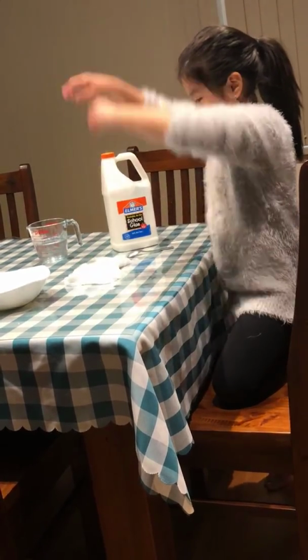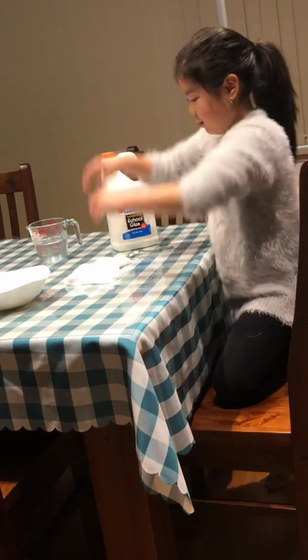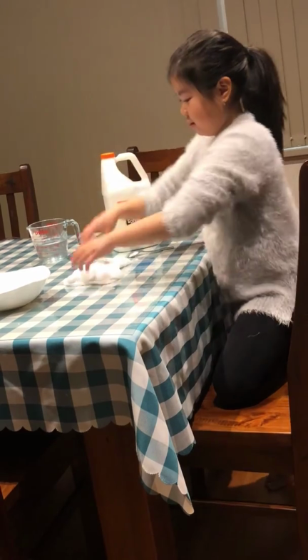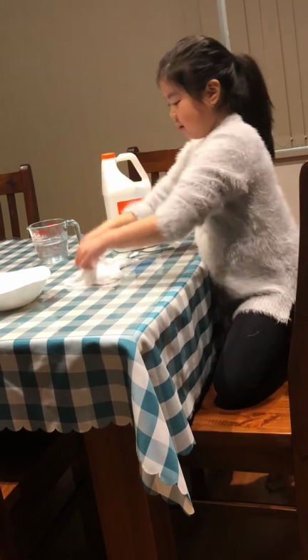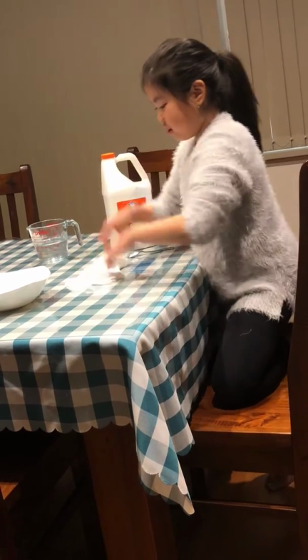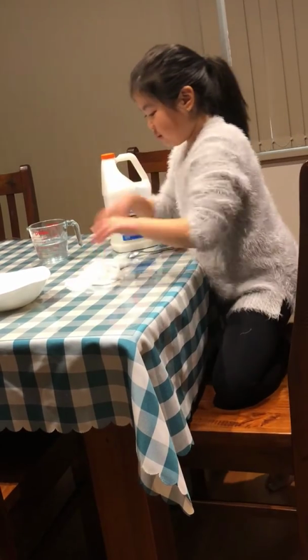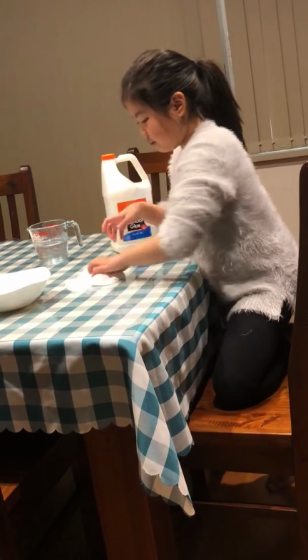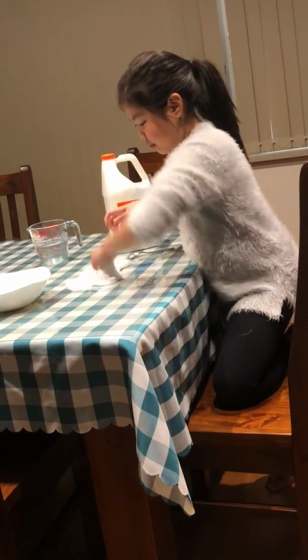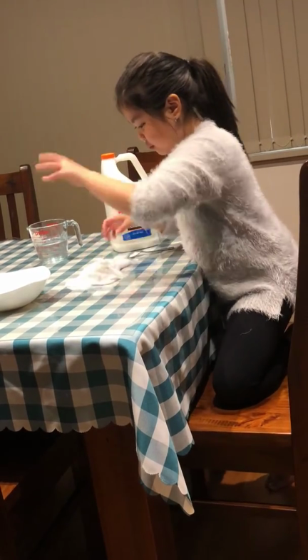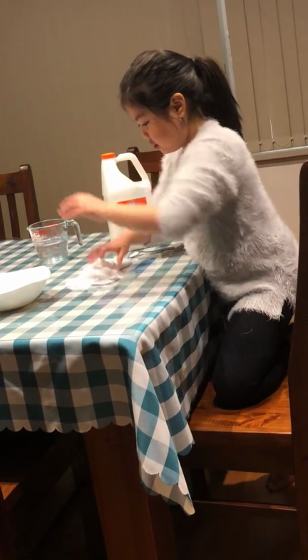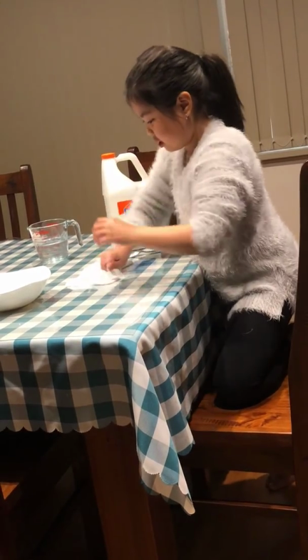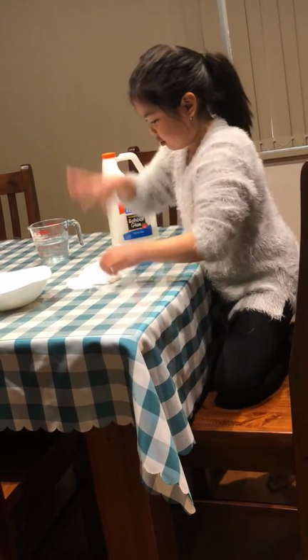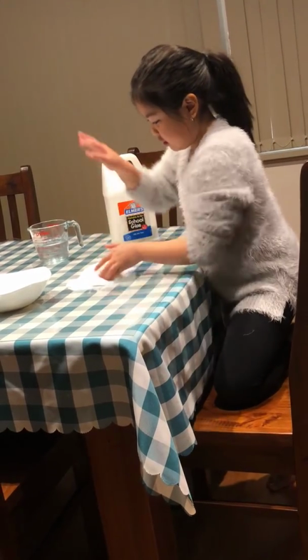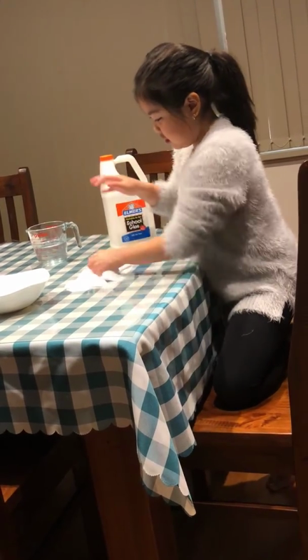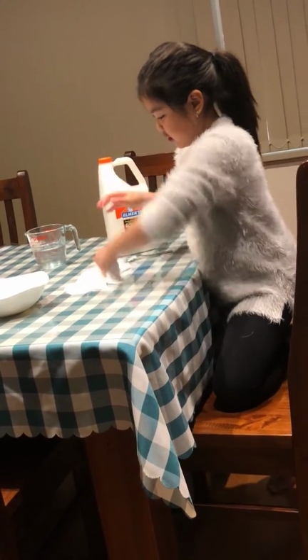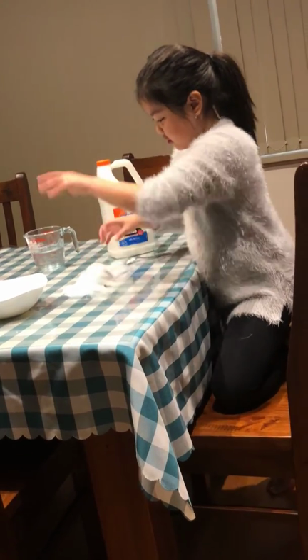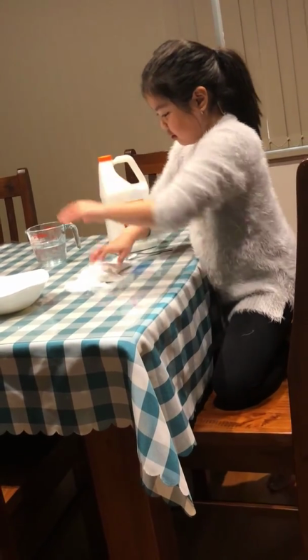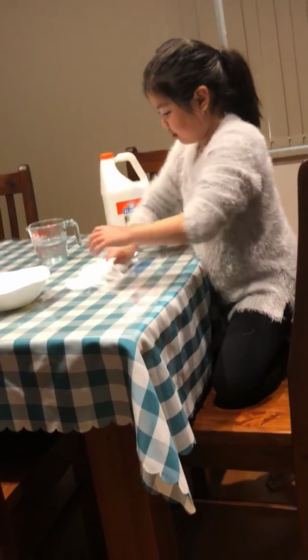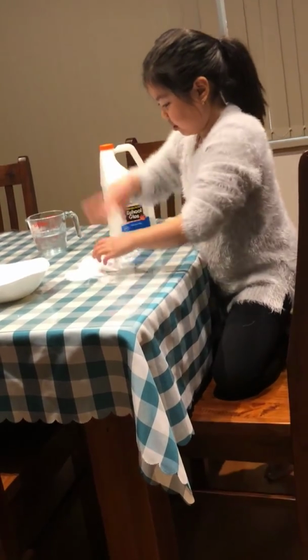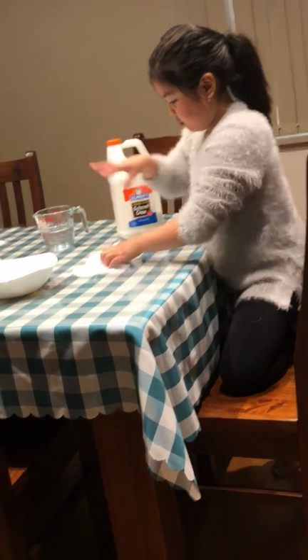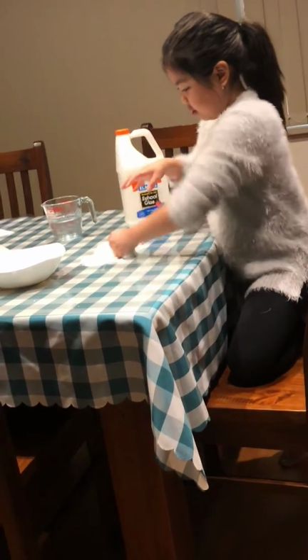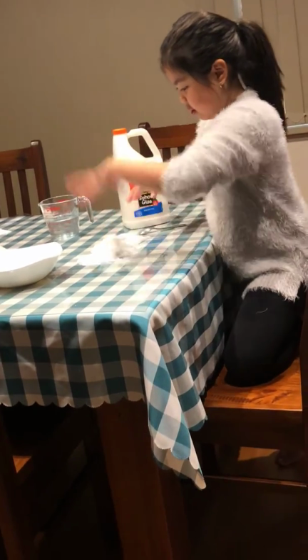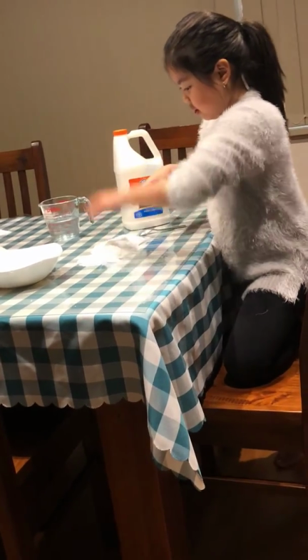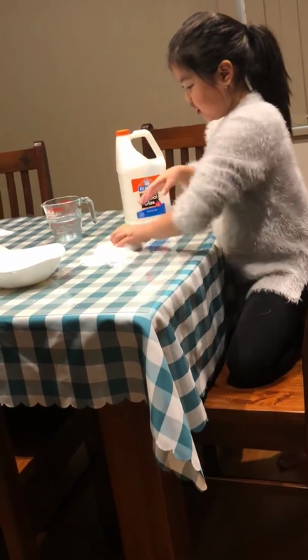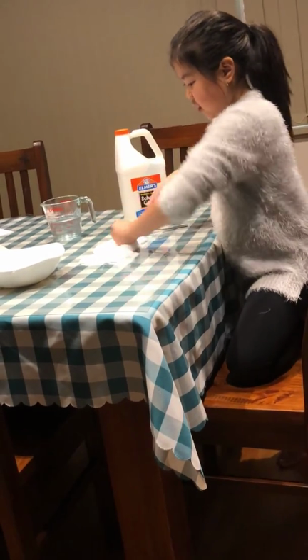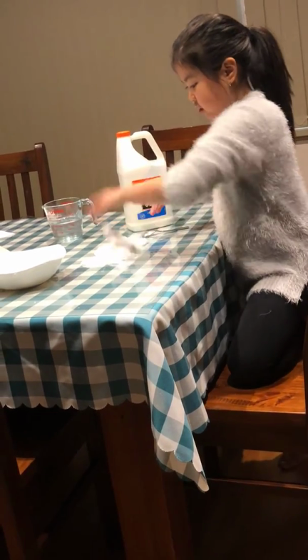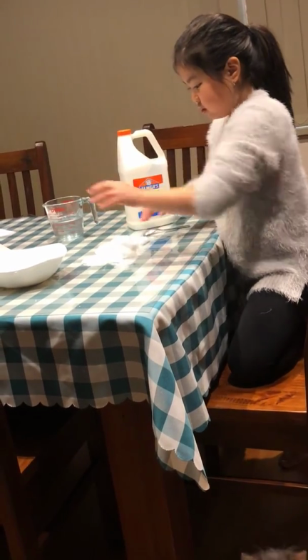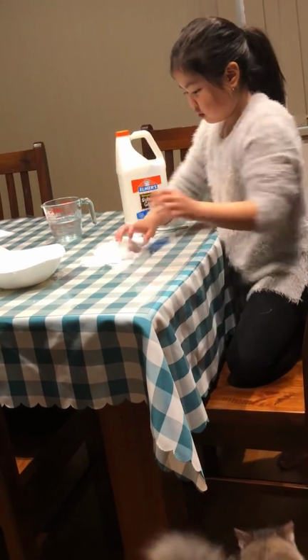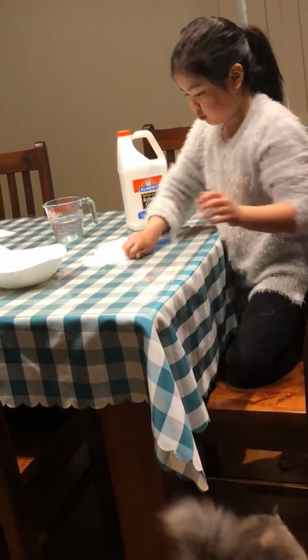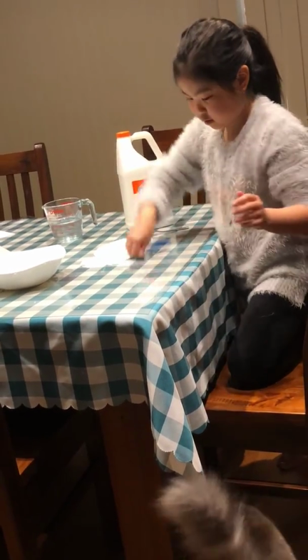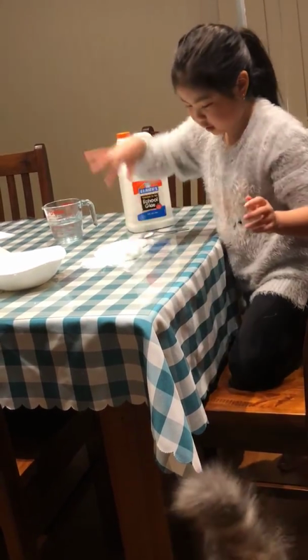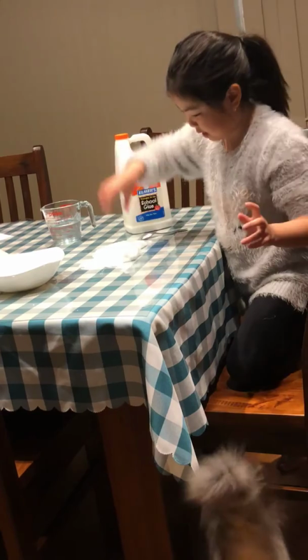You can make bubbles and then crunch it, and it's also really satisfying.